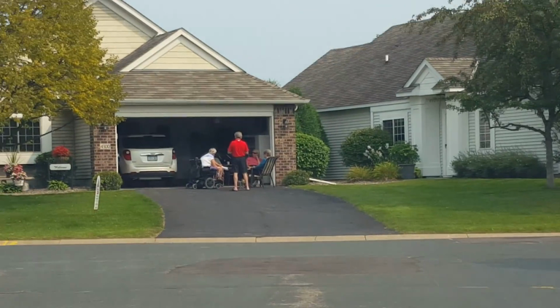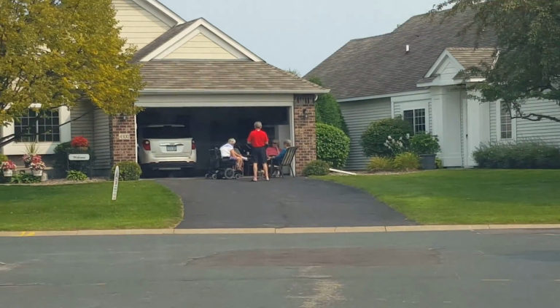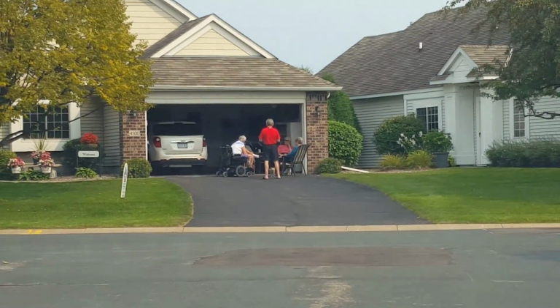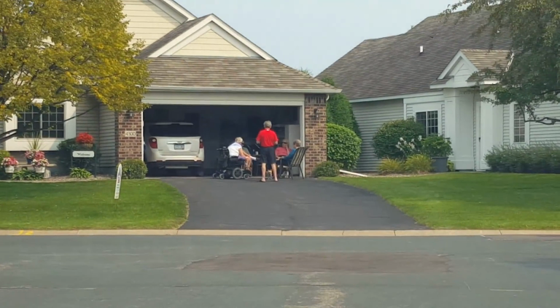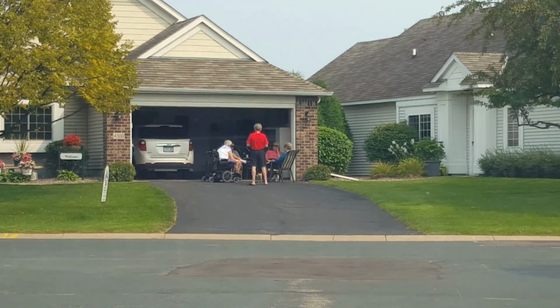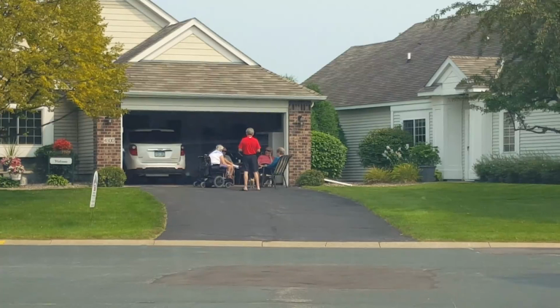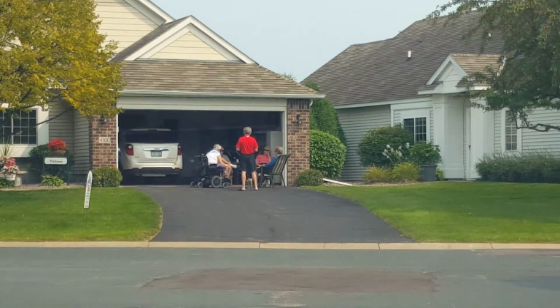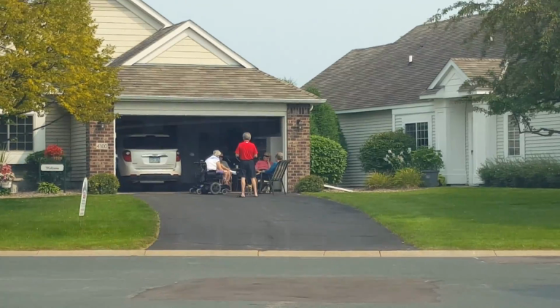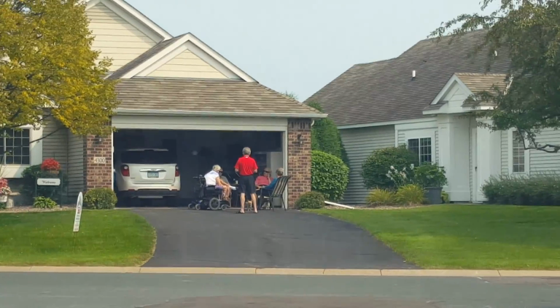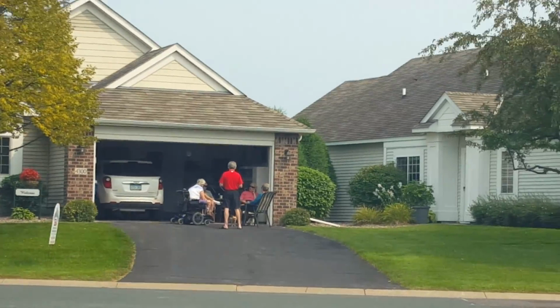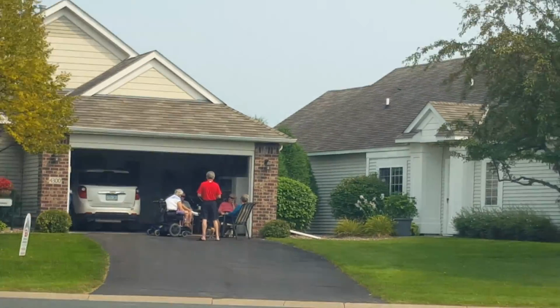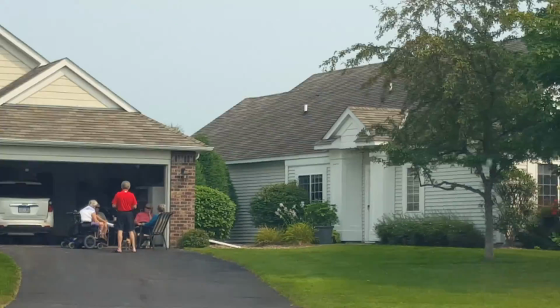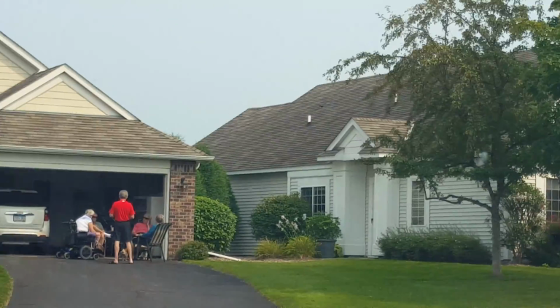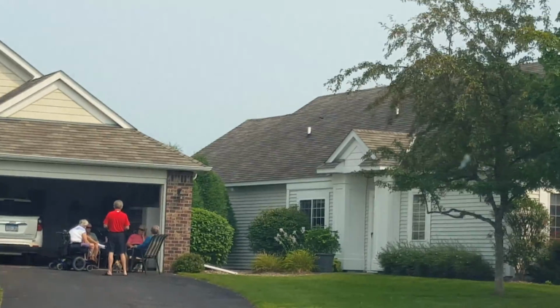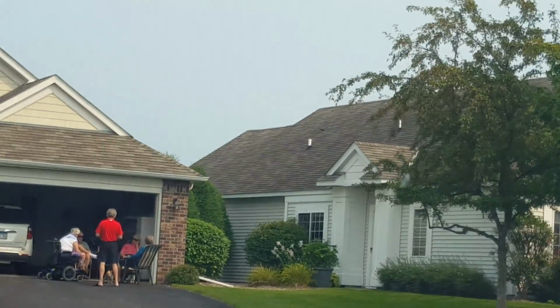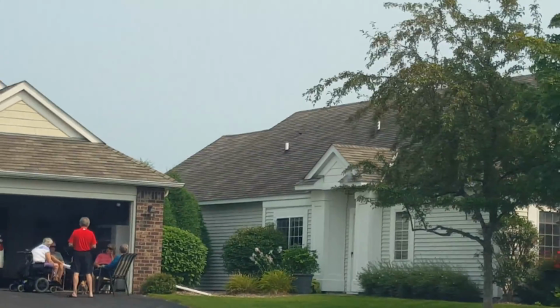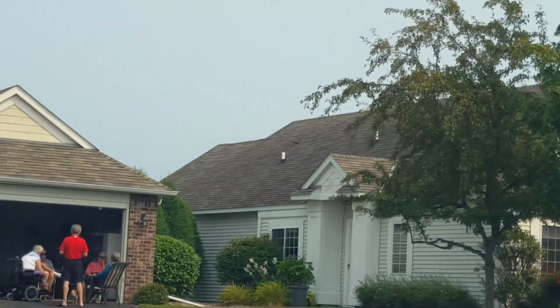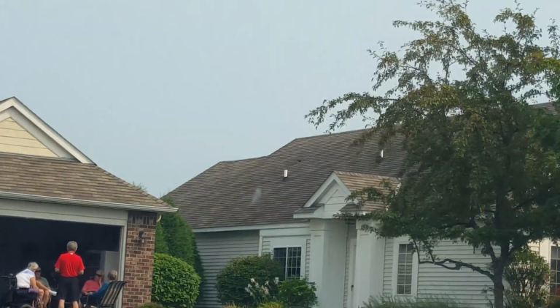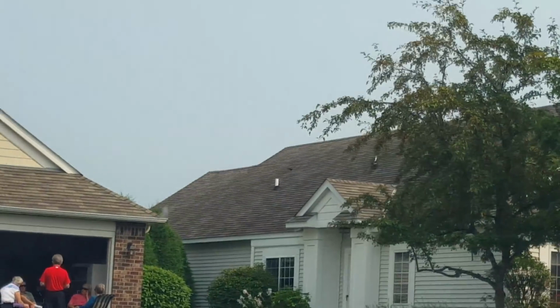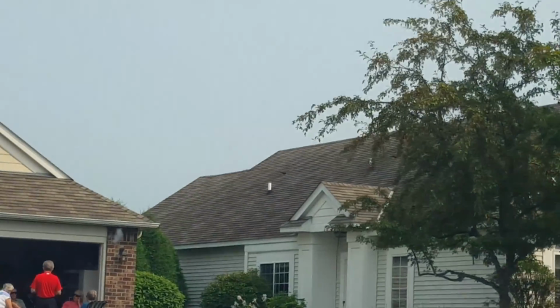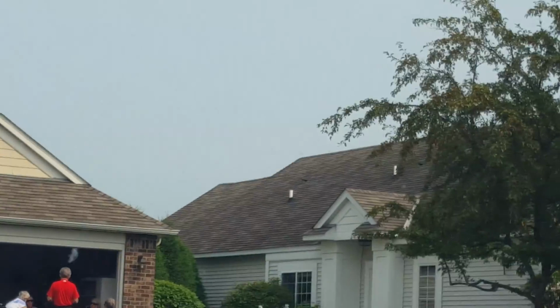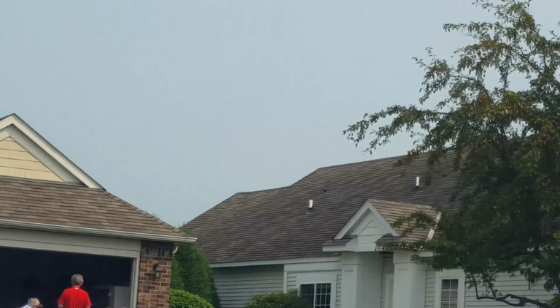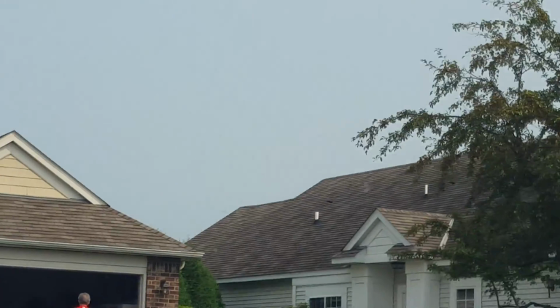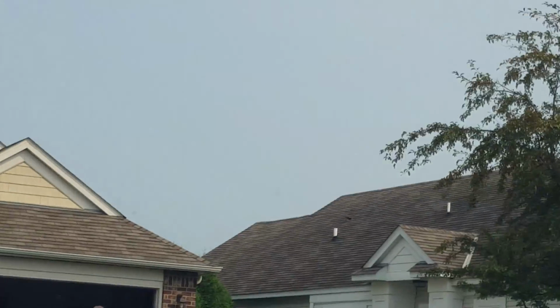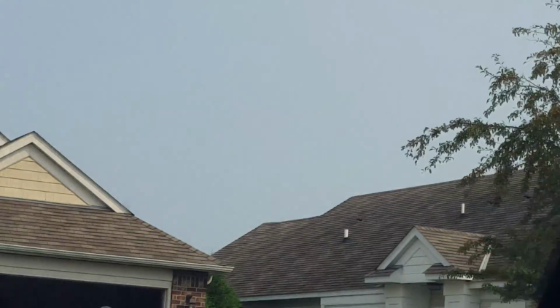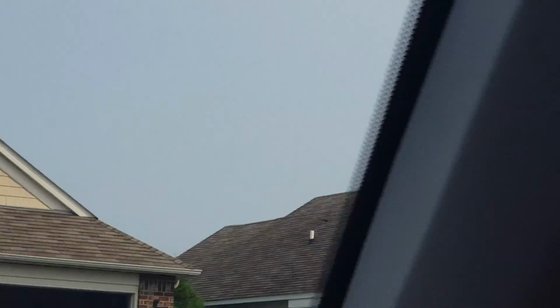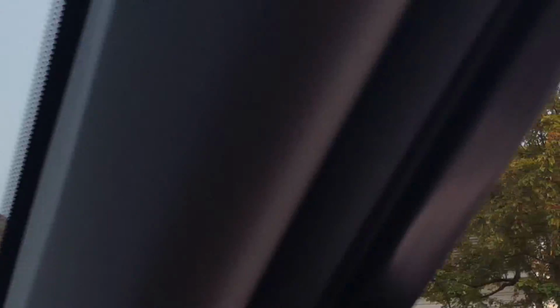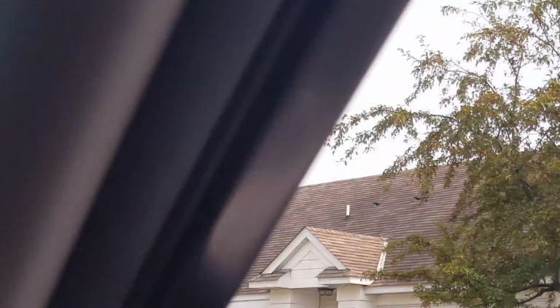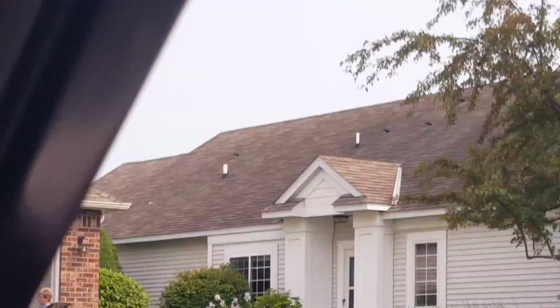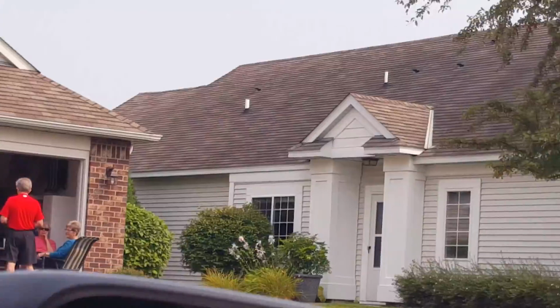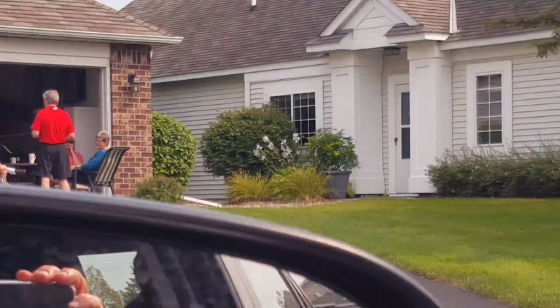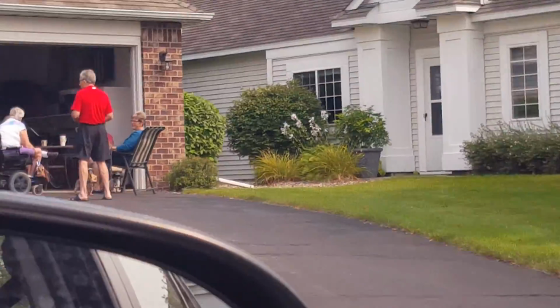There's the driveway. Your neighbors over there are watching me — they all got their glasses on you.